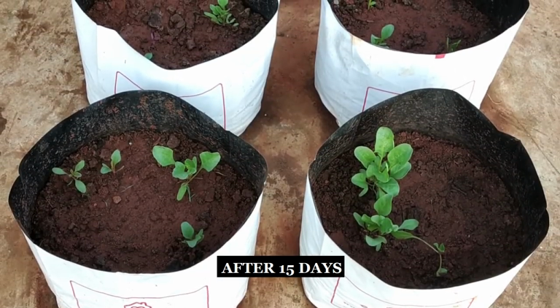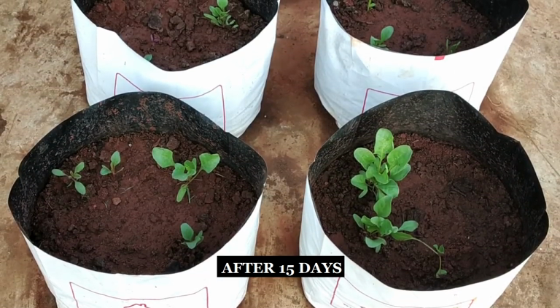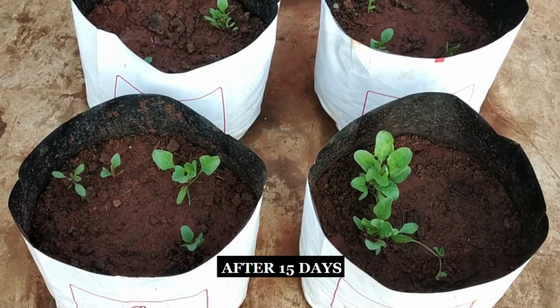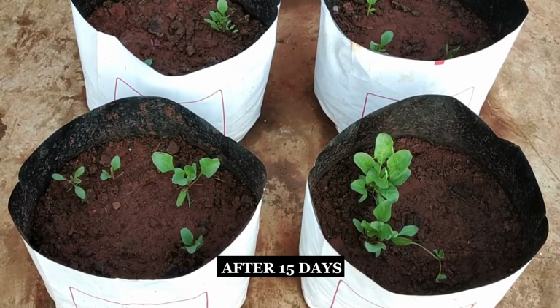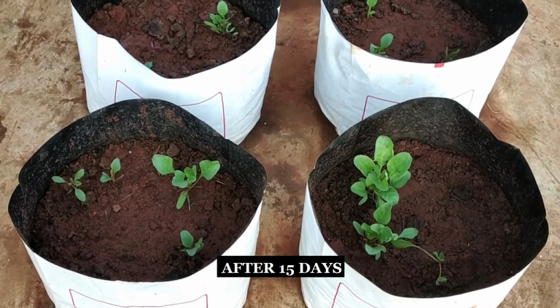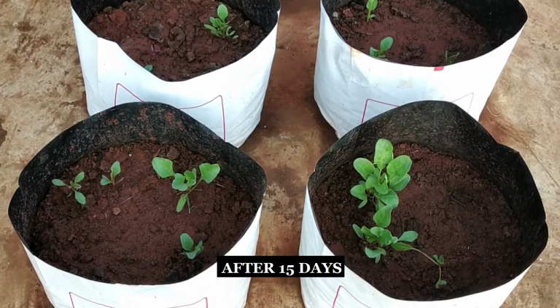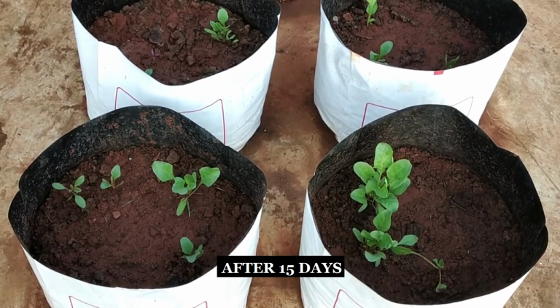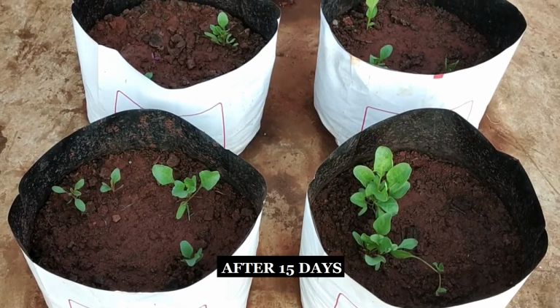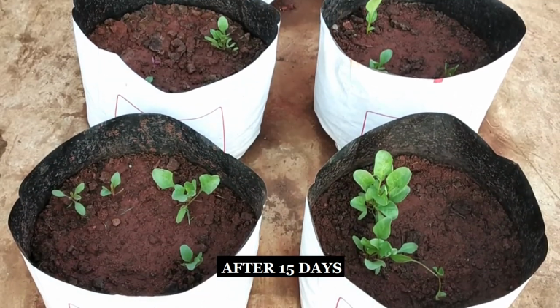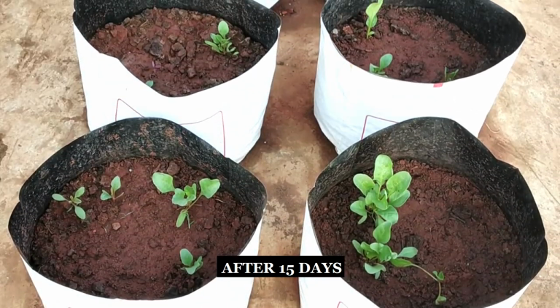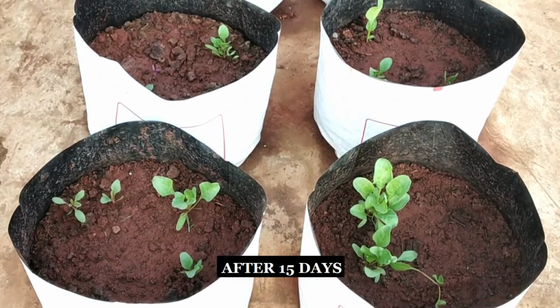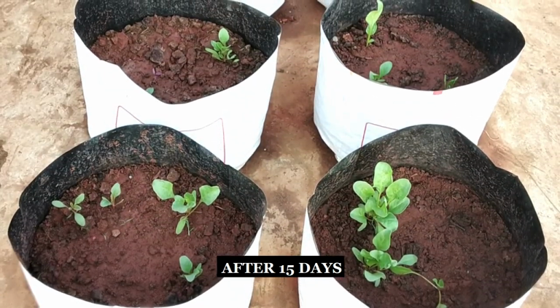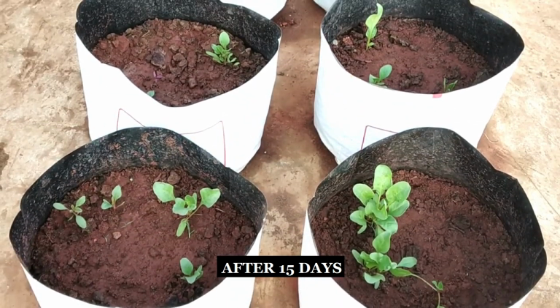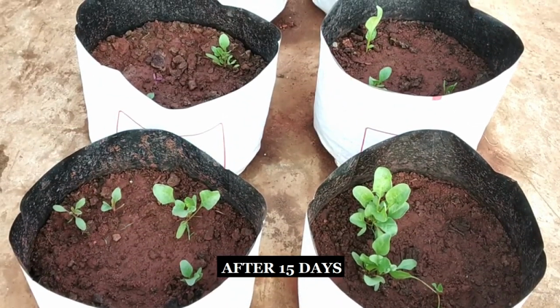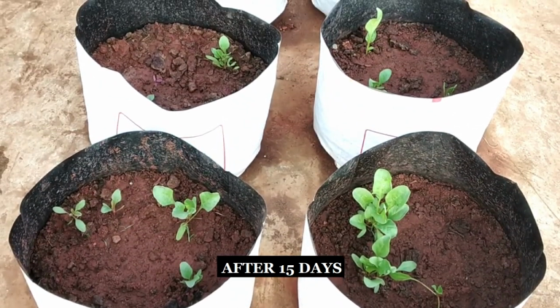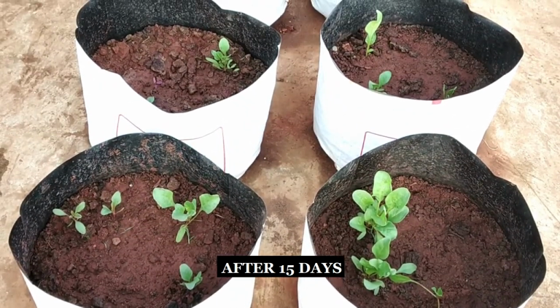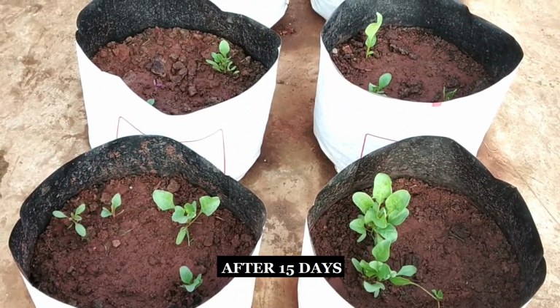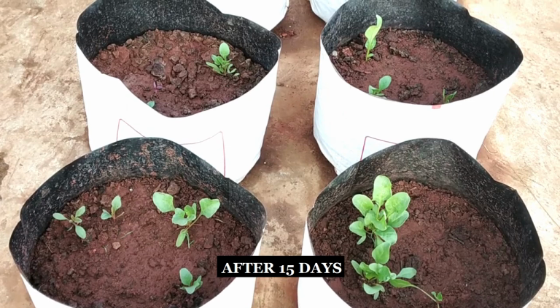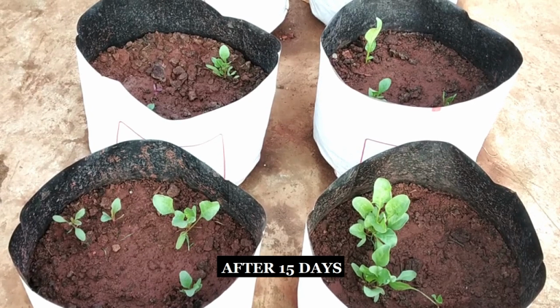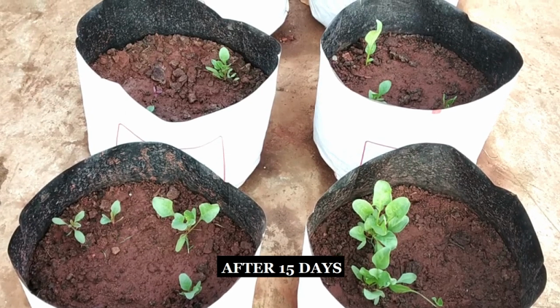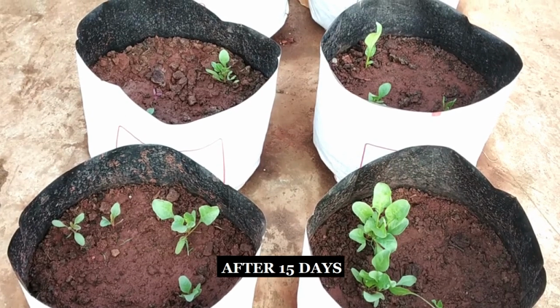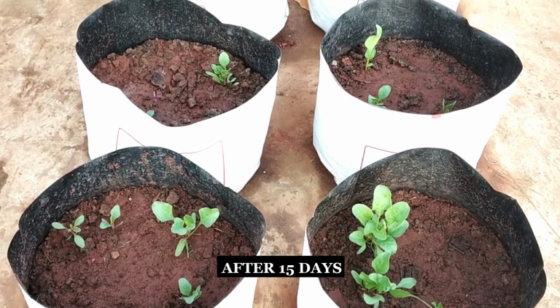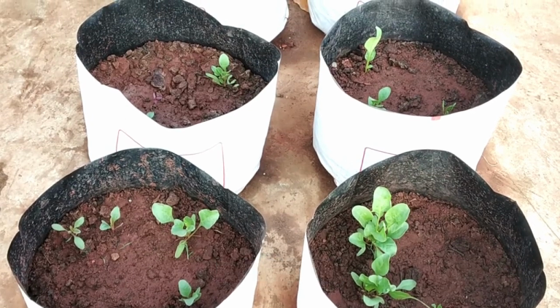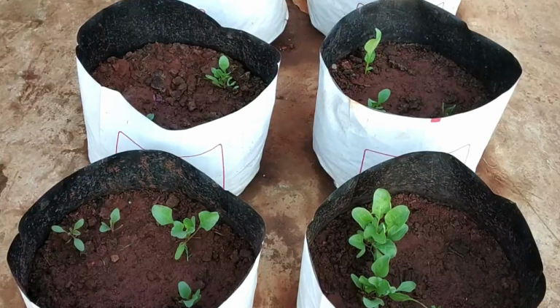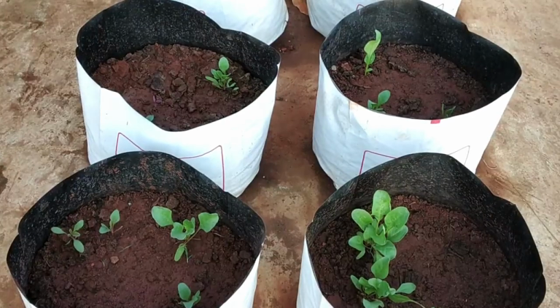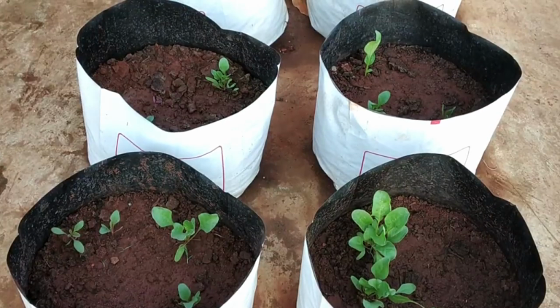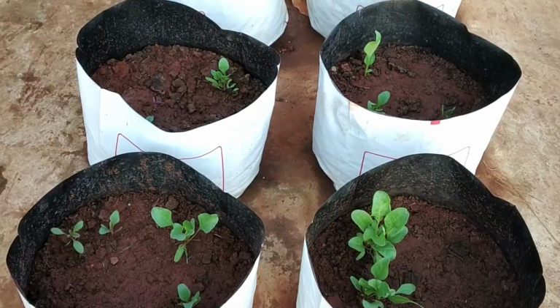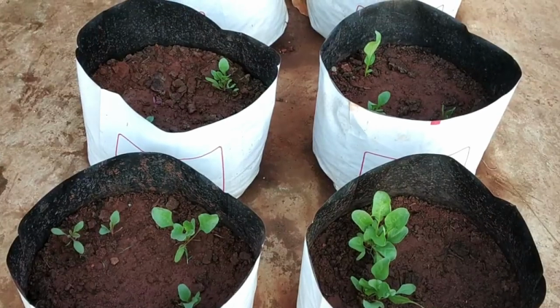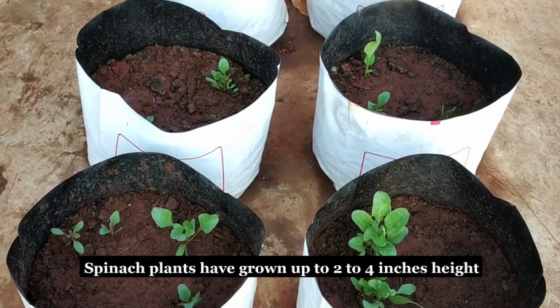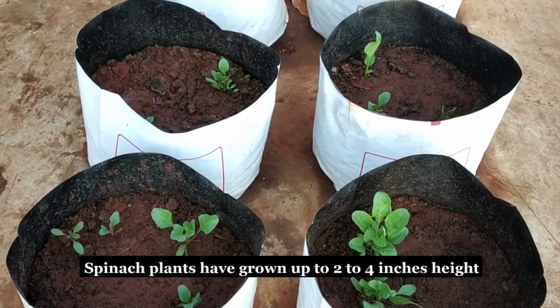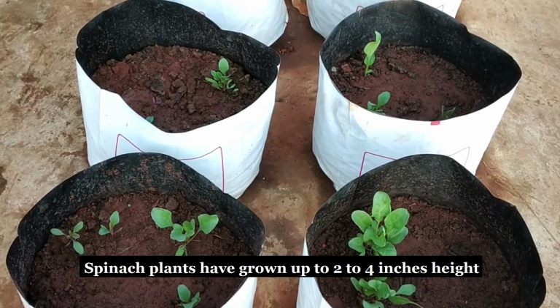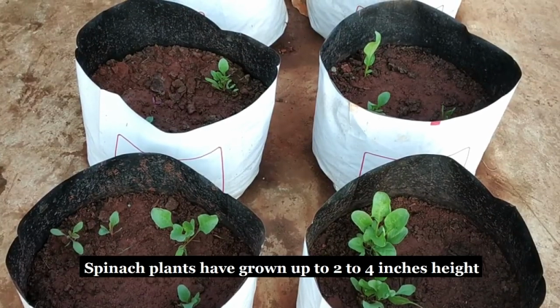After 15 days, you can see the seedlings have come up and they require a good amount of sunlight and water regularly.